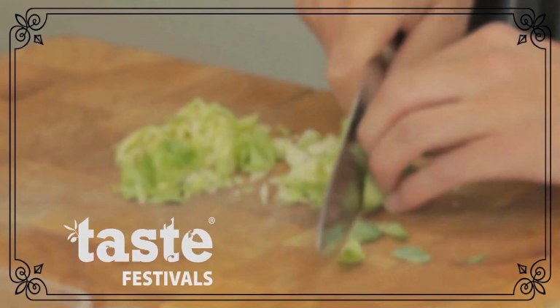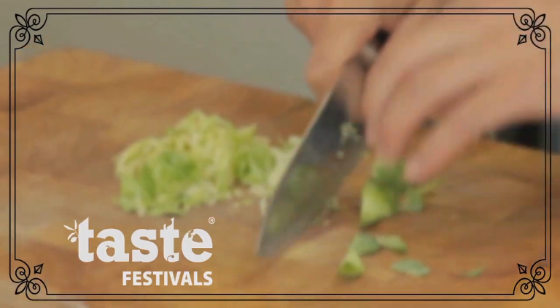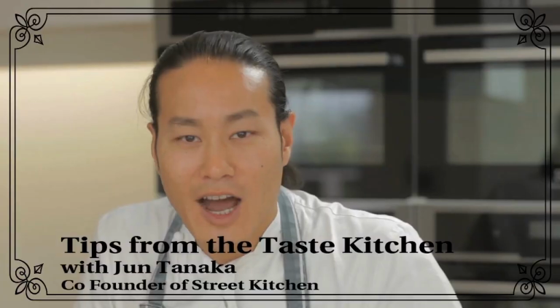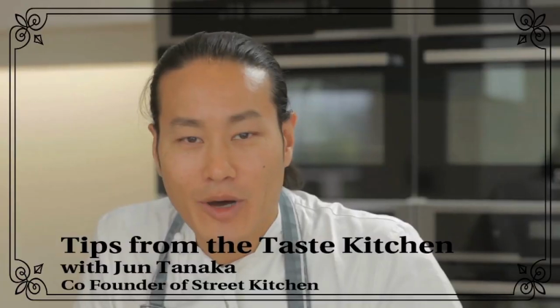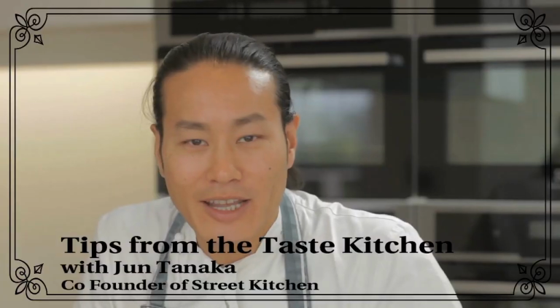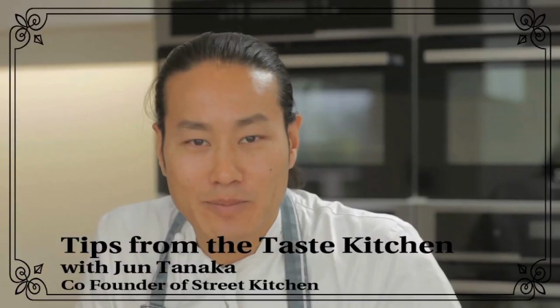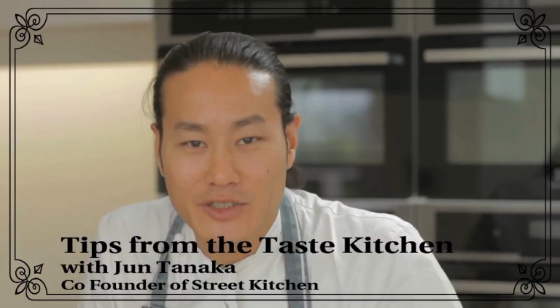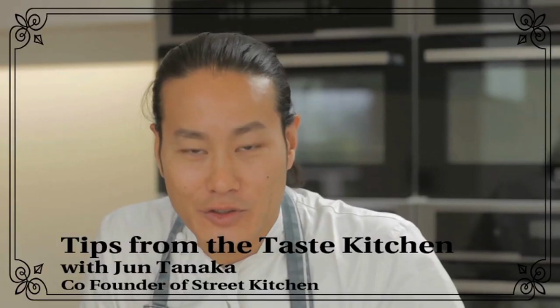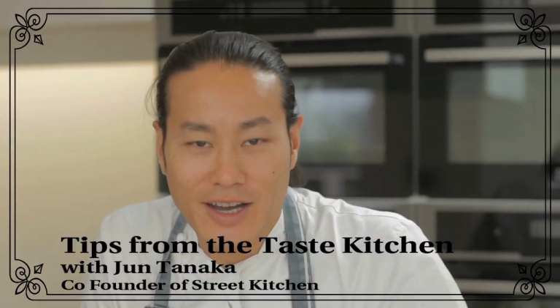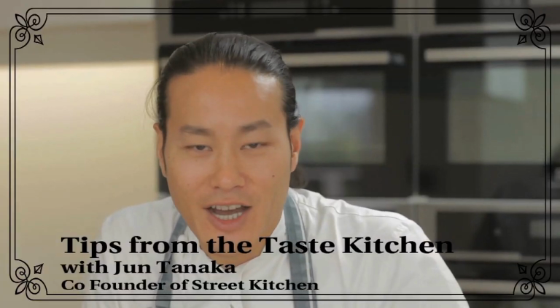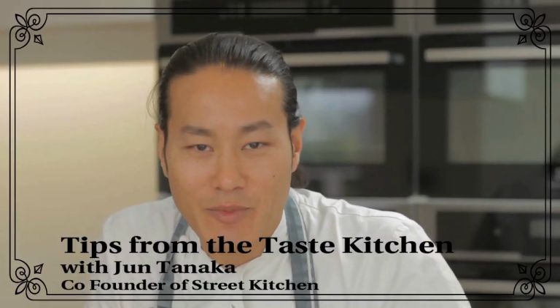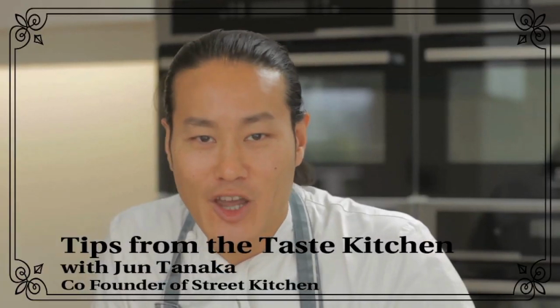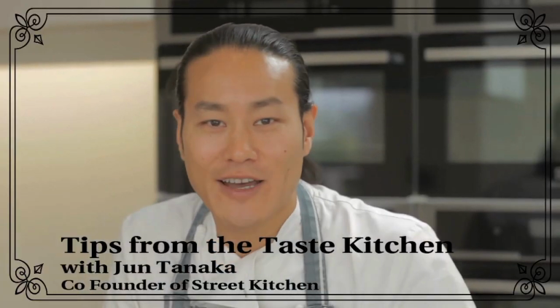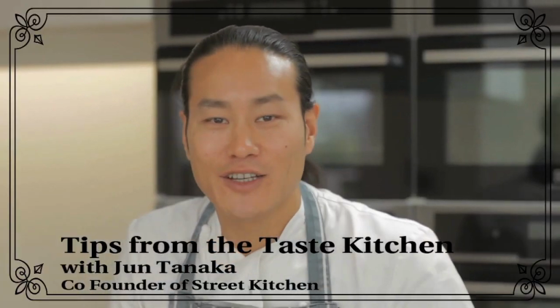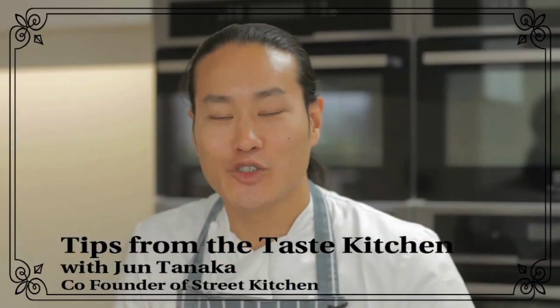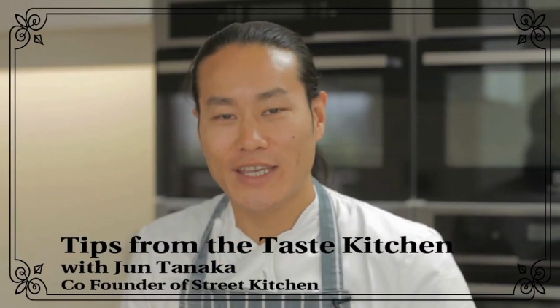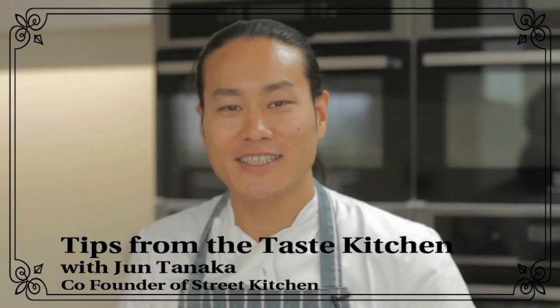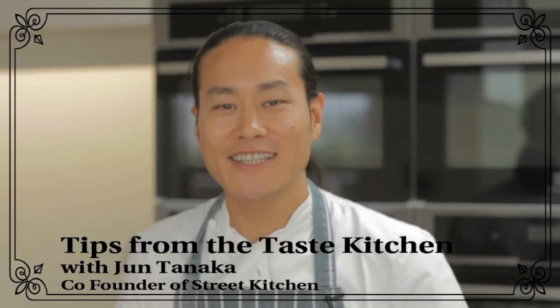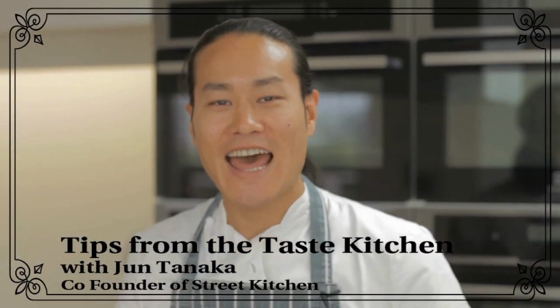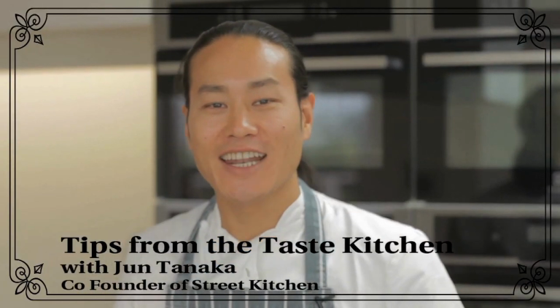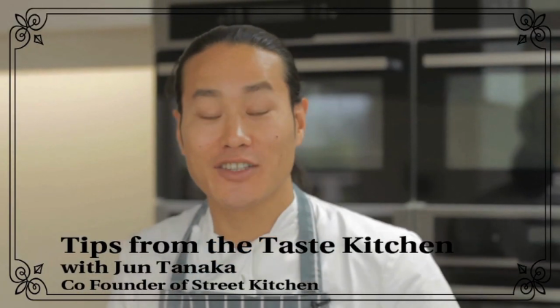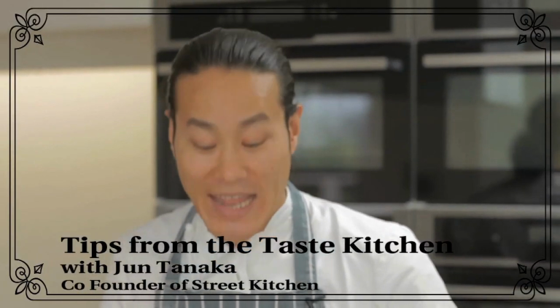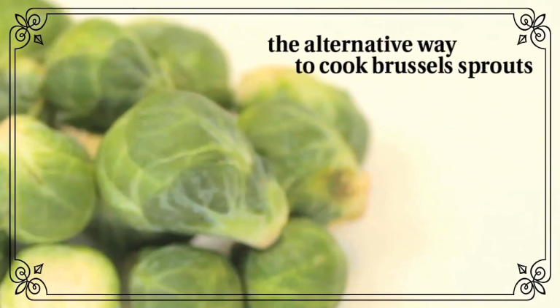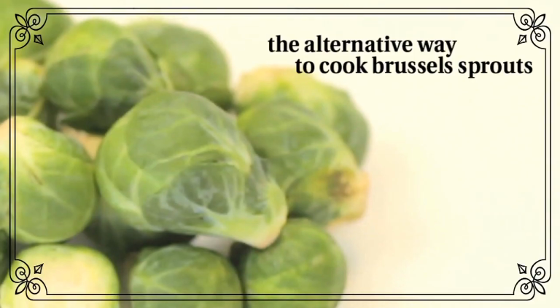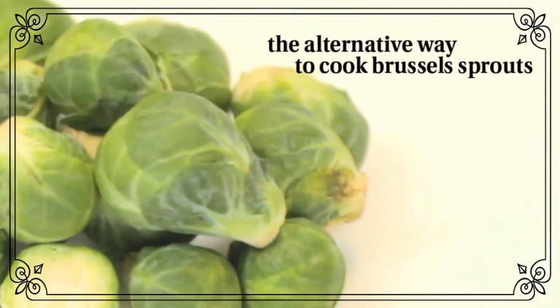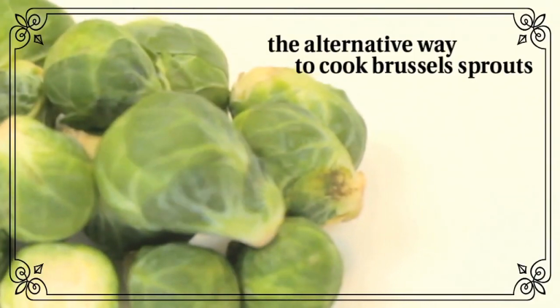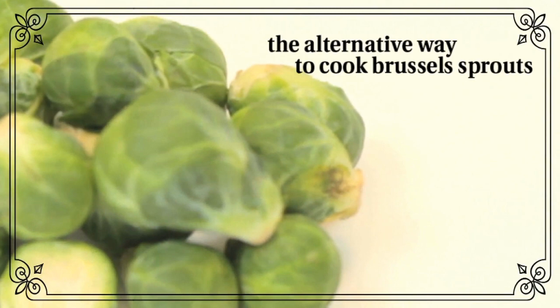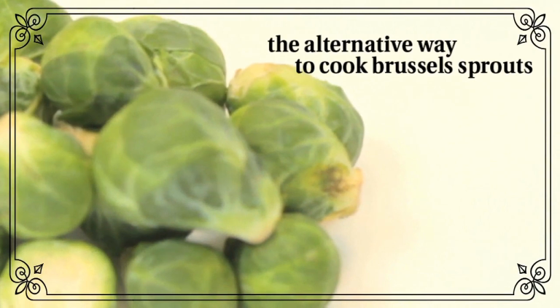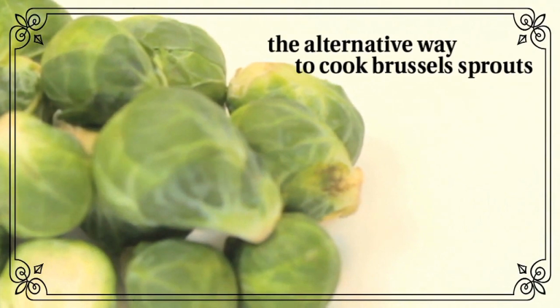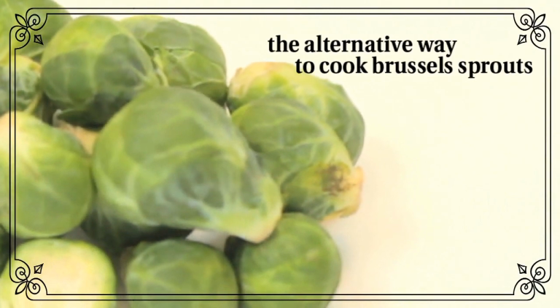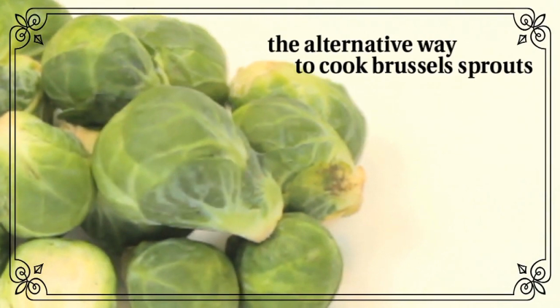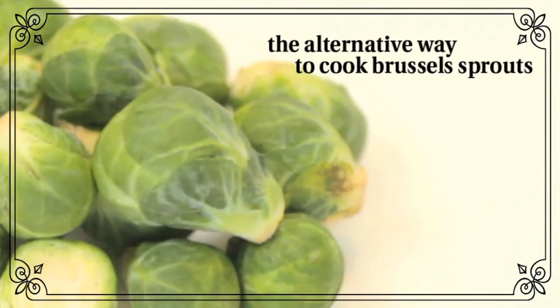Hi, my name is Jun Tanaka. I'm the co-founder of Street Kitchen and today I'm going to cook Brussels sprouts.